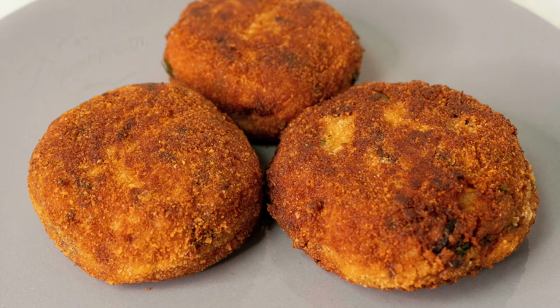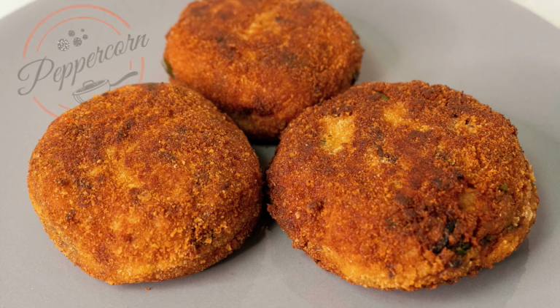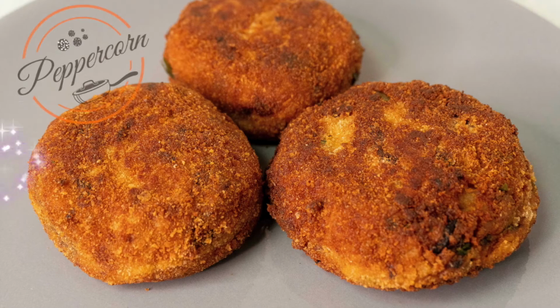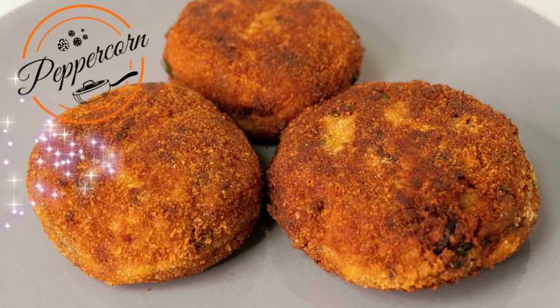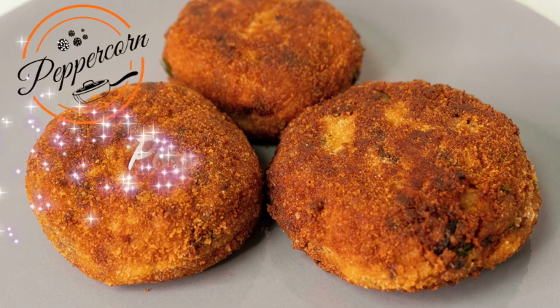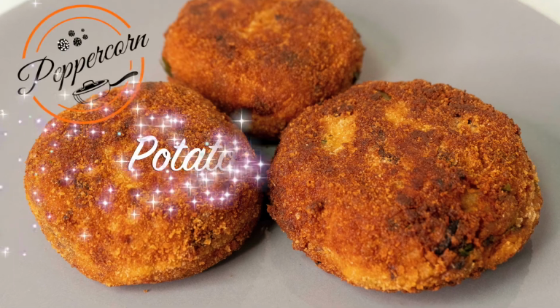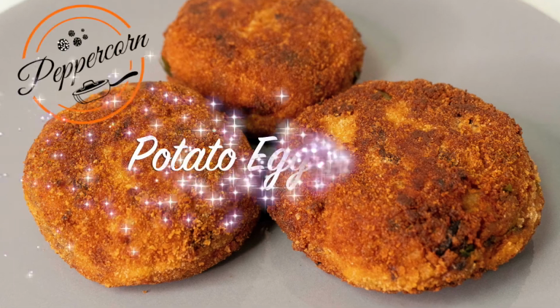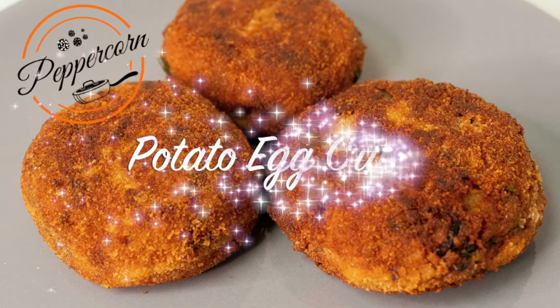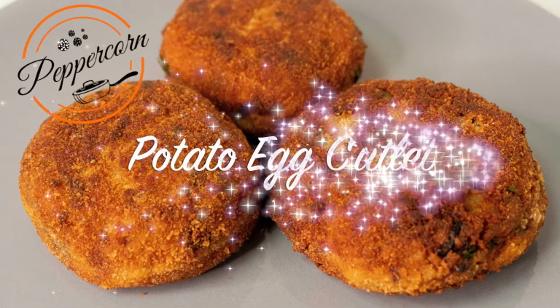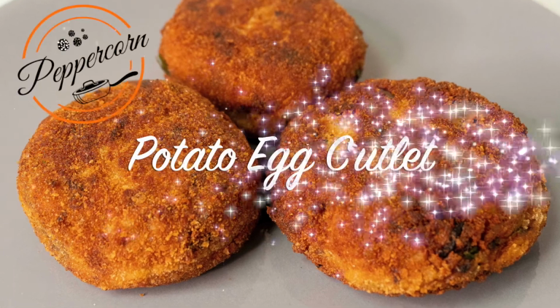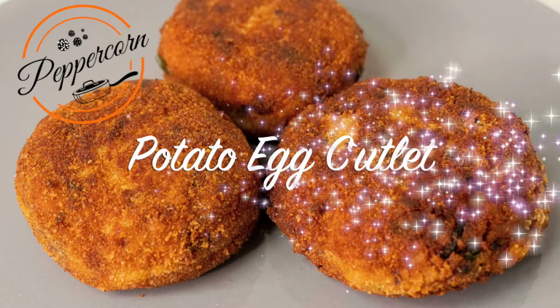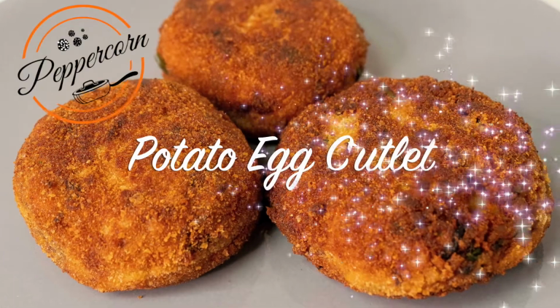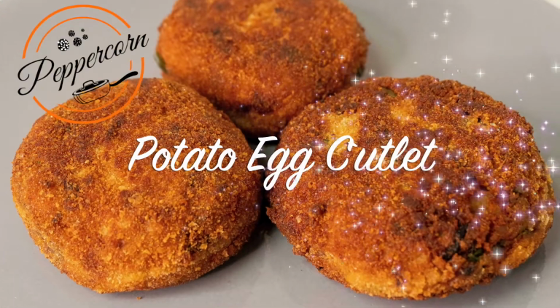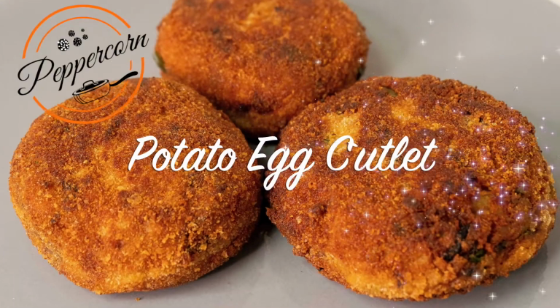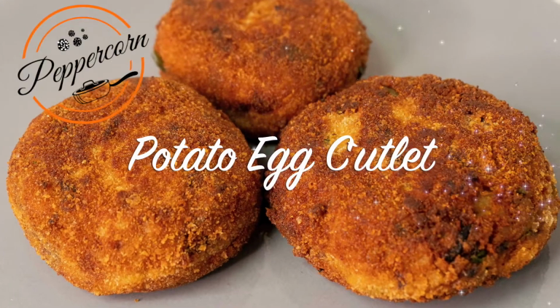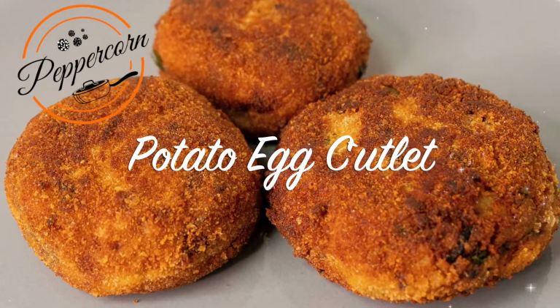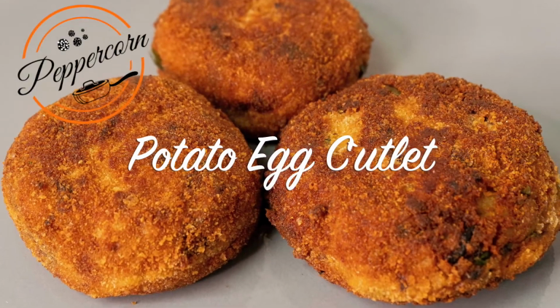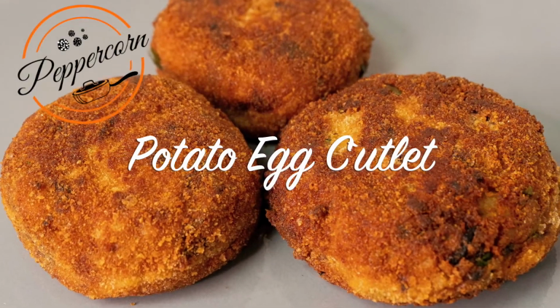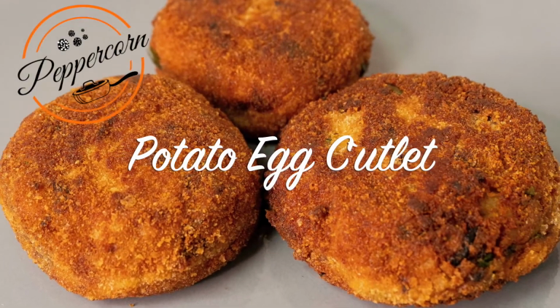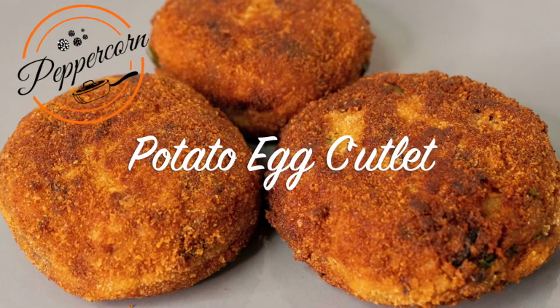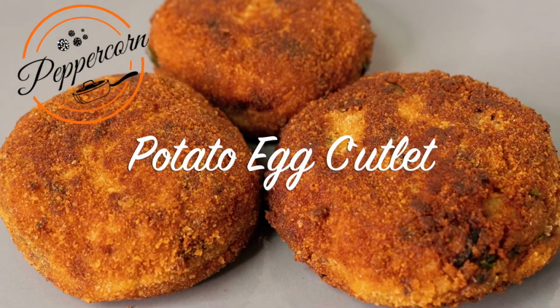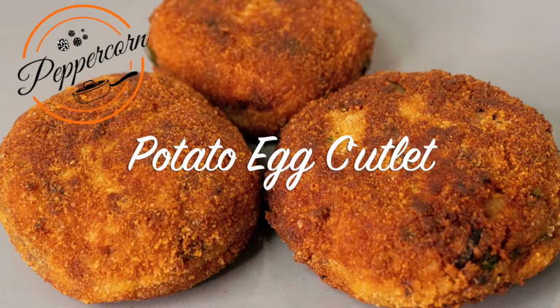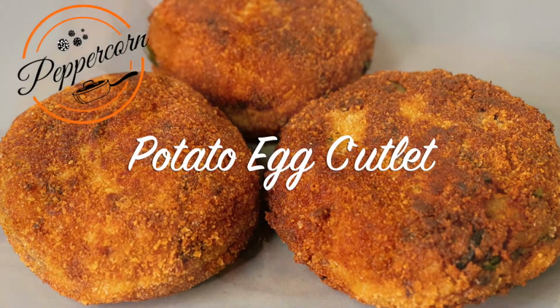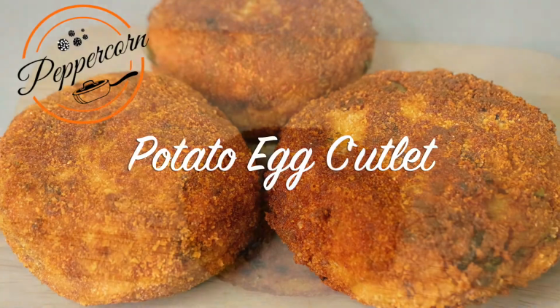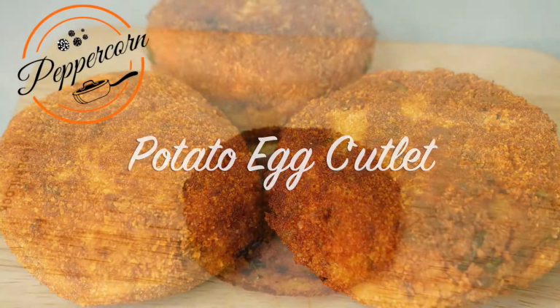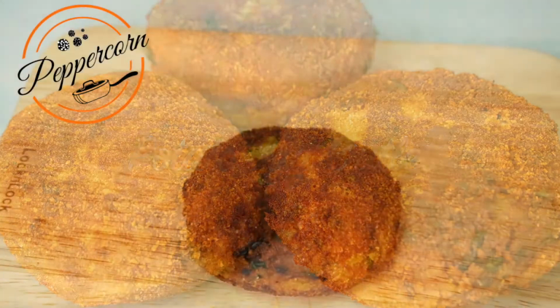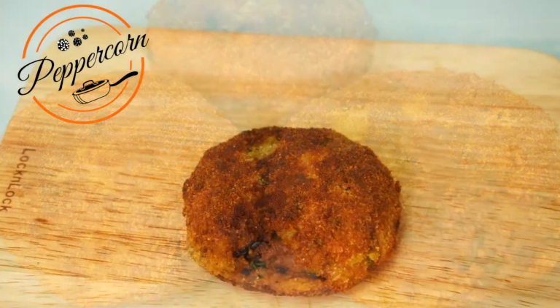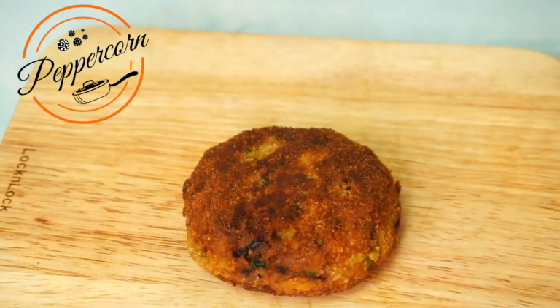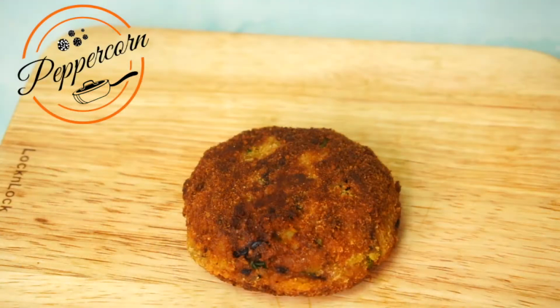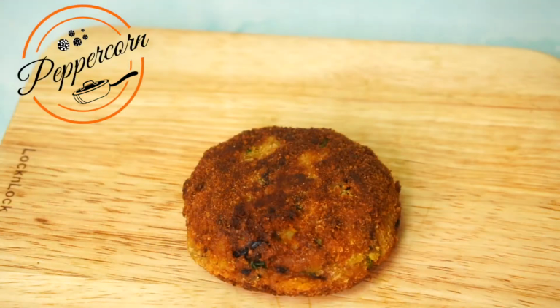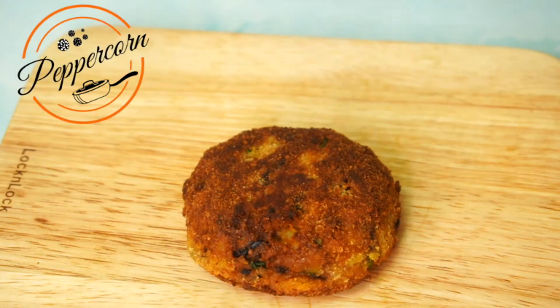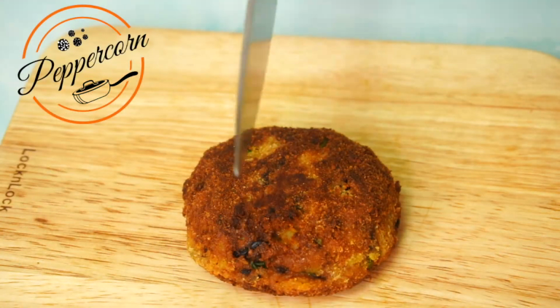Hi everyone! I am going to eat a lot of potatoes and vegetables. I am going to make a potato cutlet recipe.